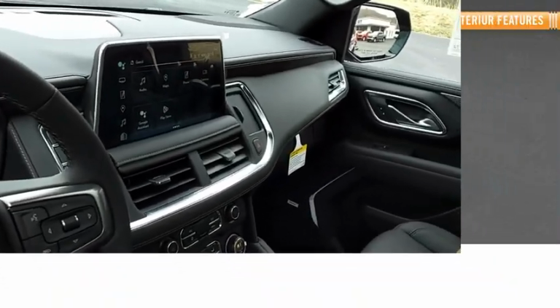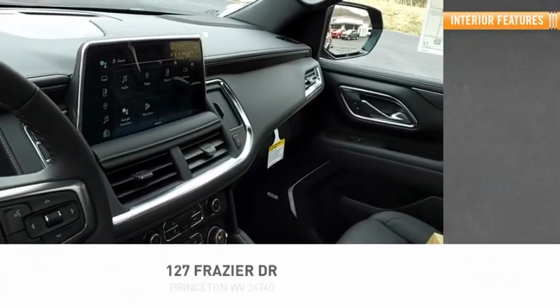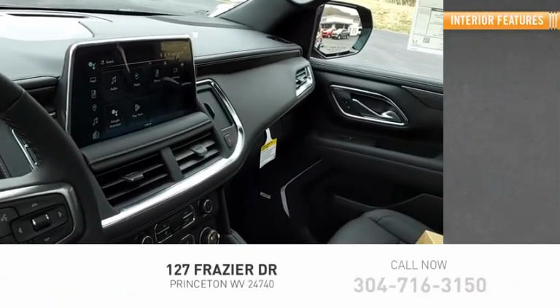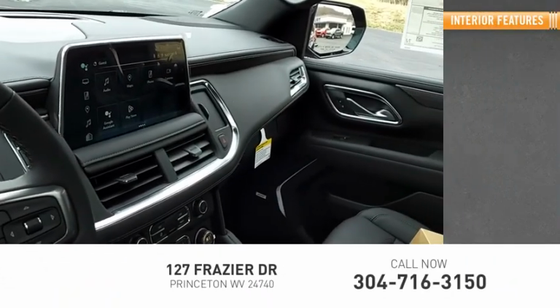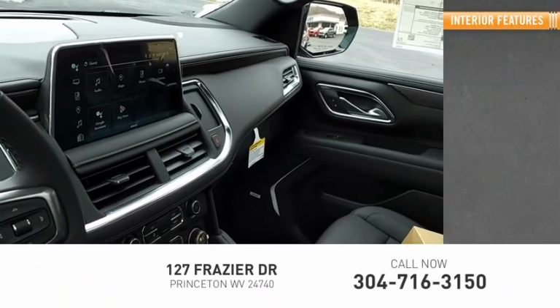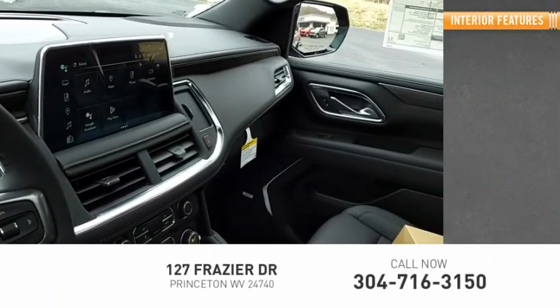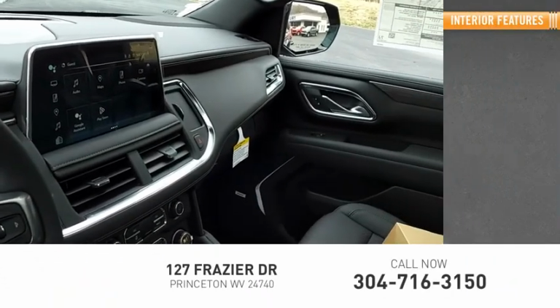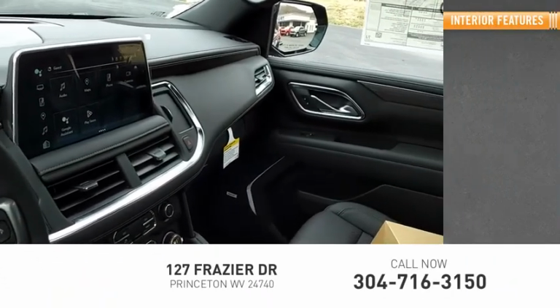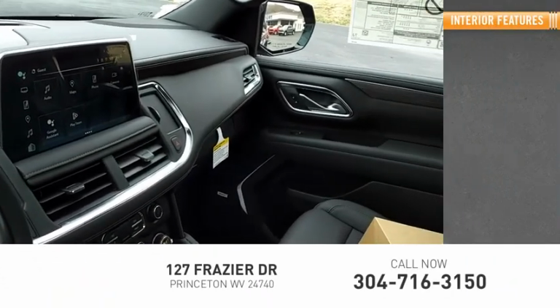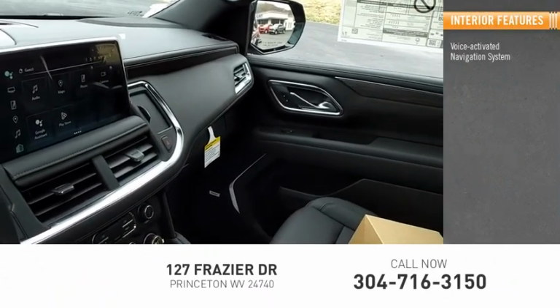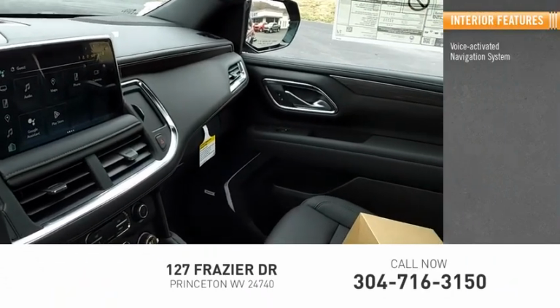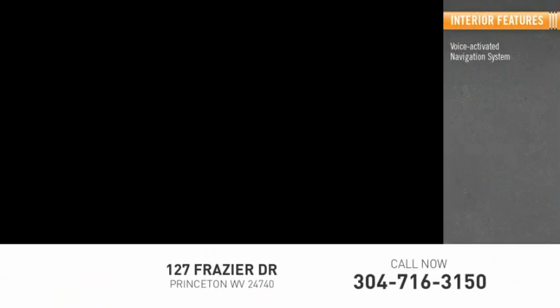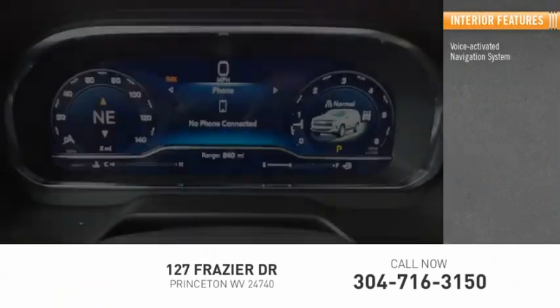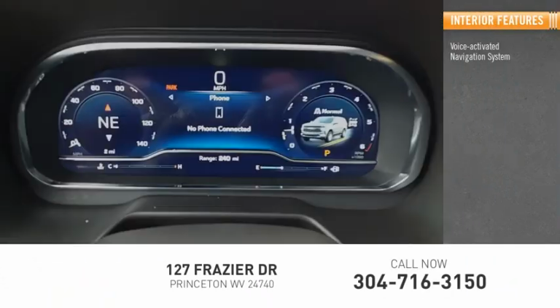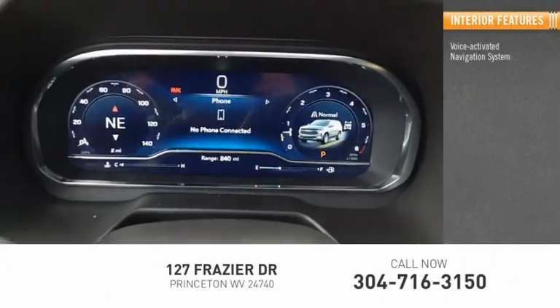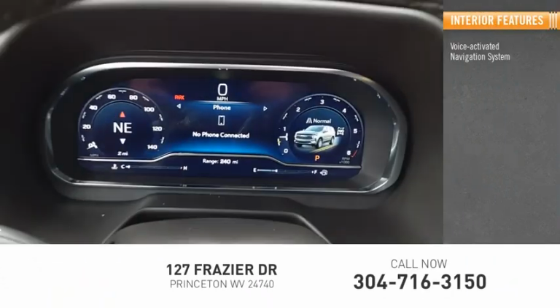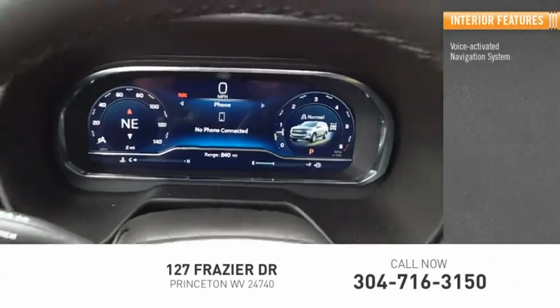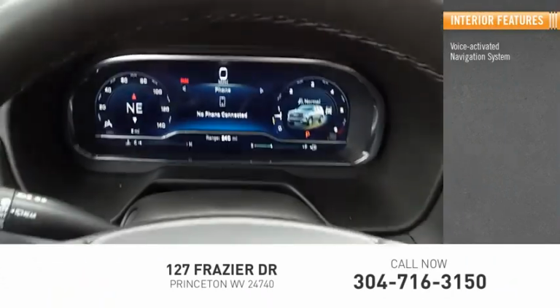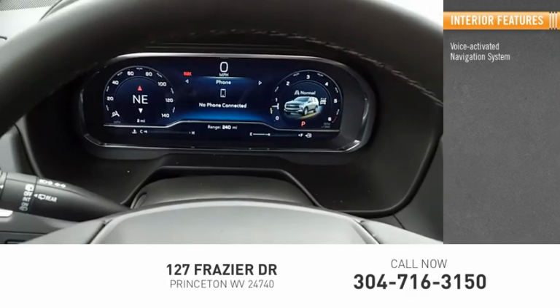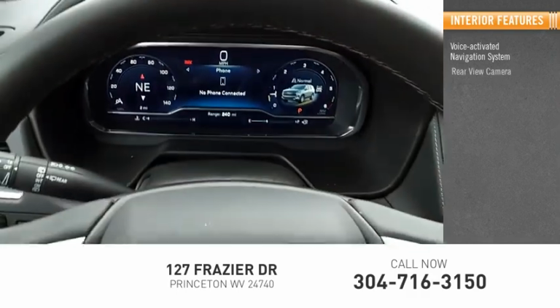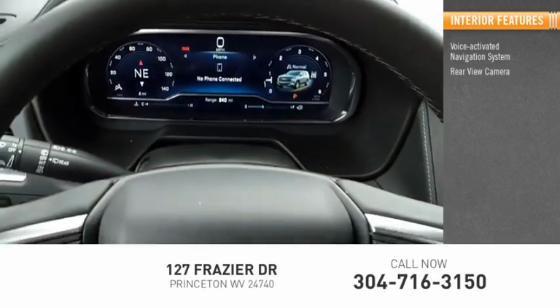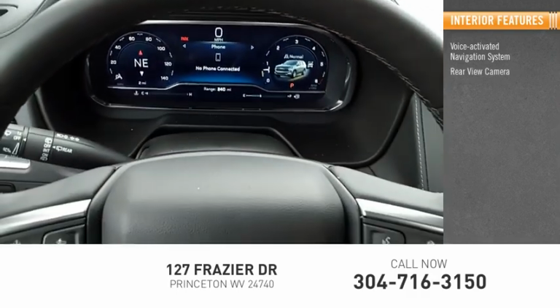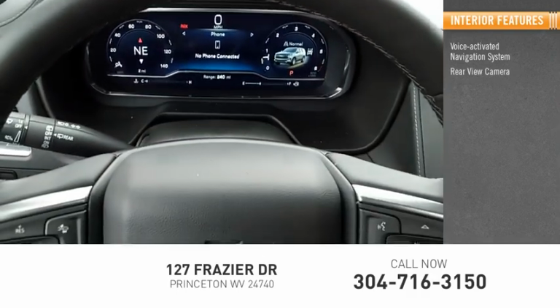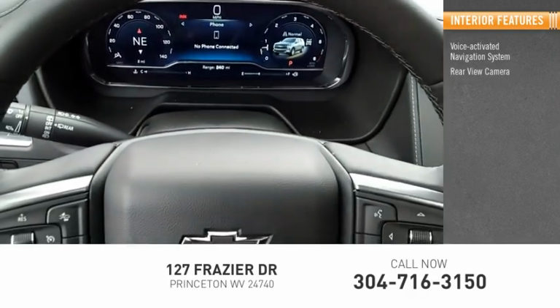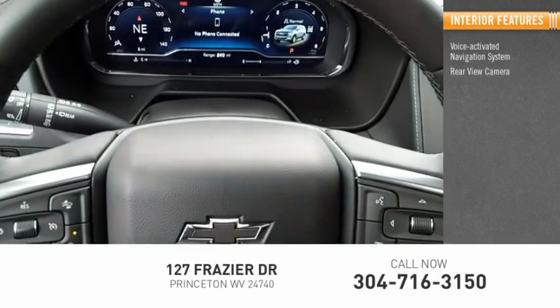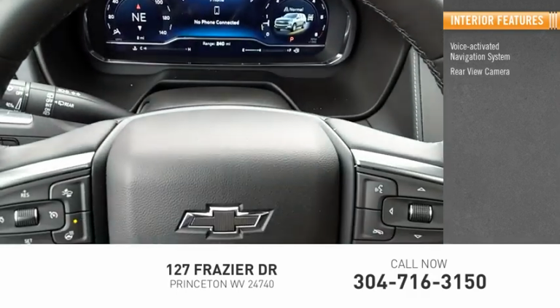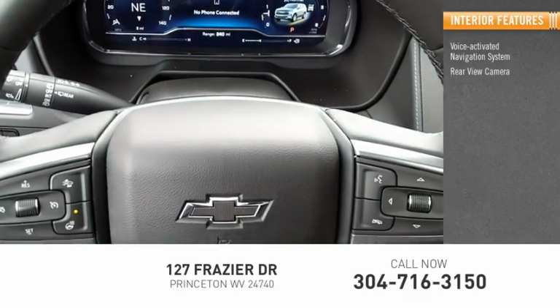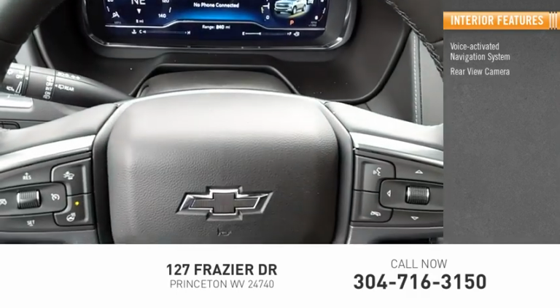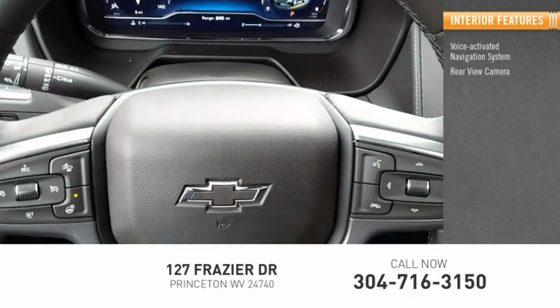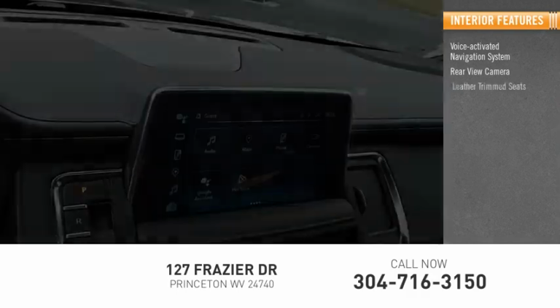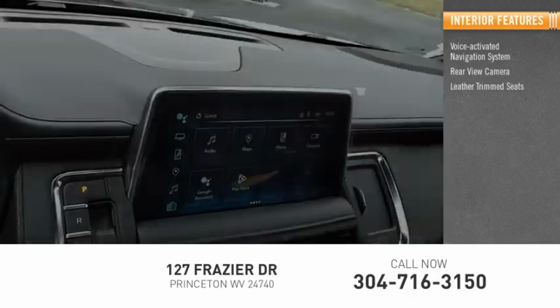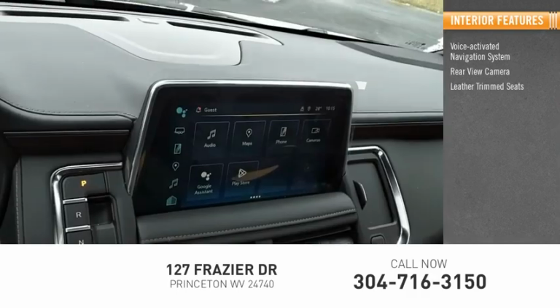Inside, you'll find a voice-activated navigation system, rear-view camera, and leather-trimmed seats.